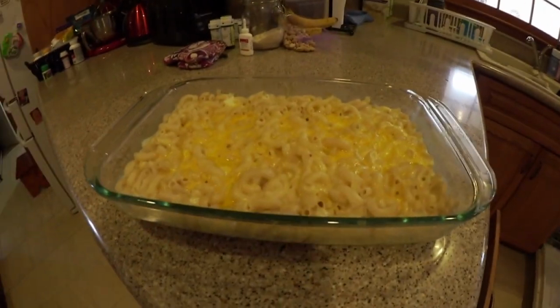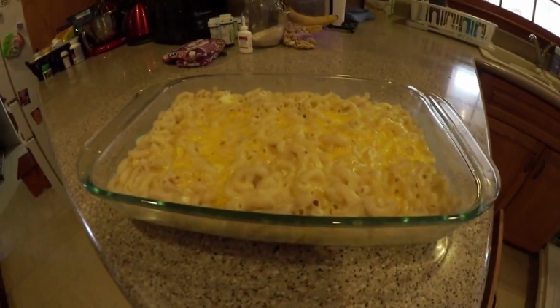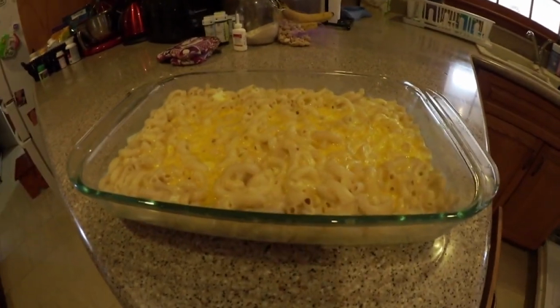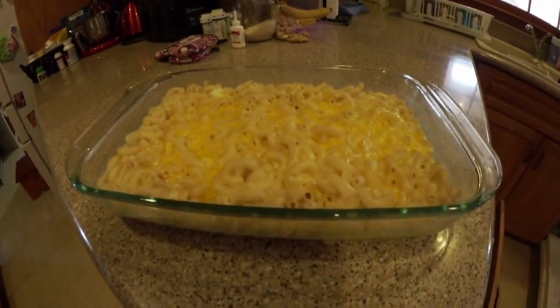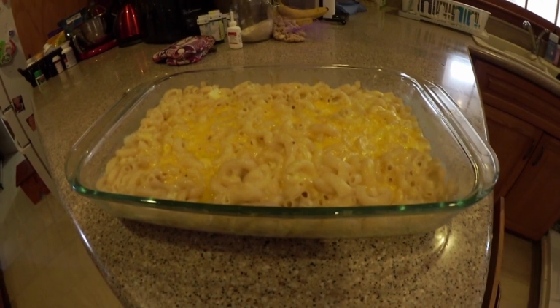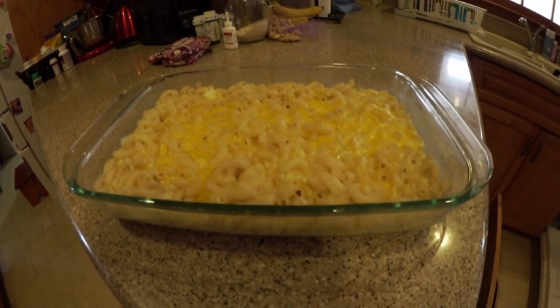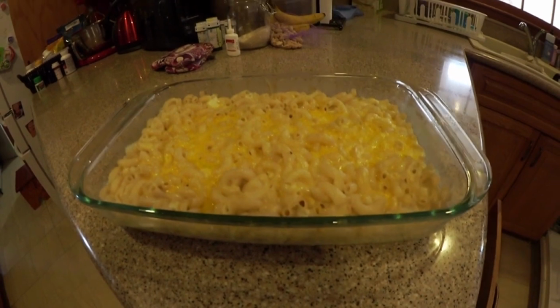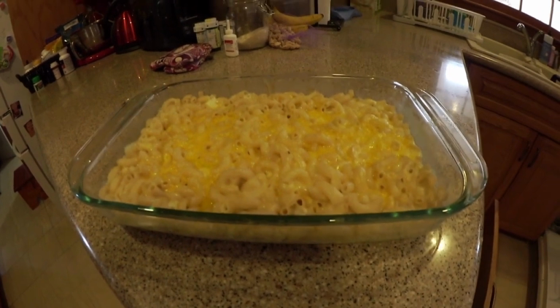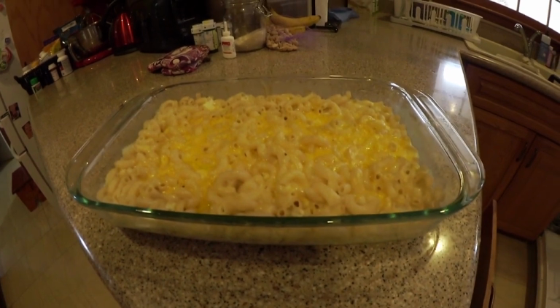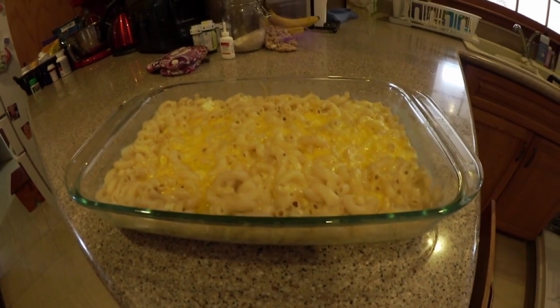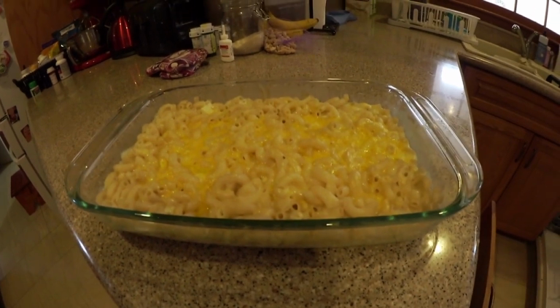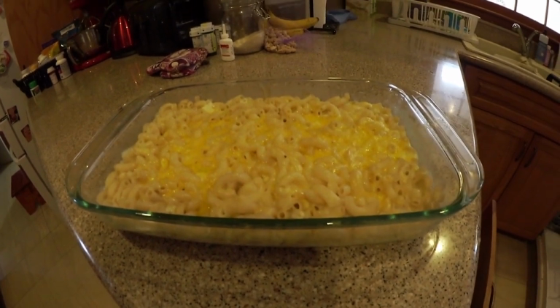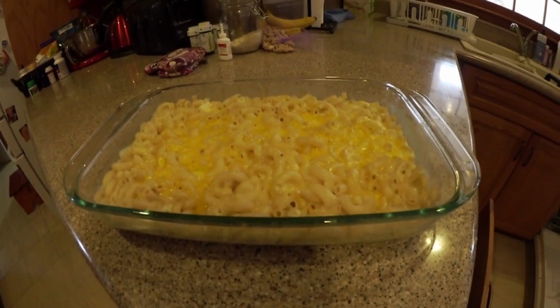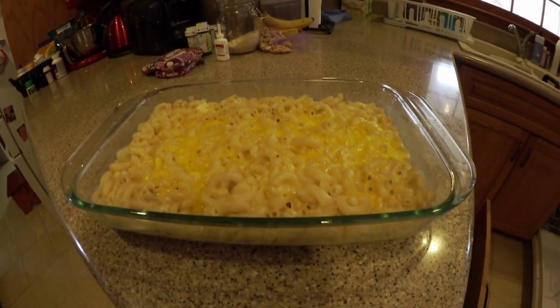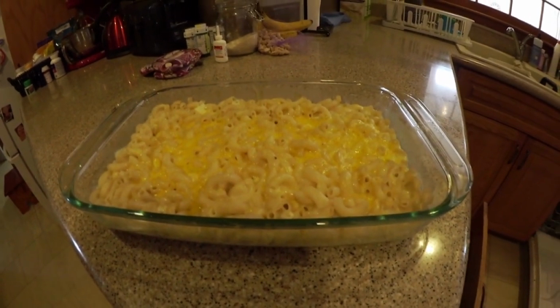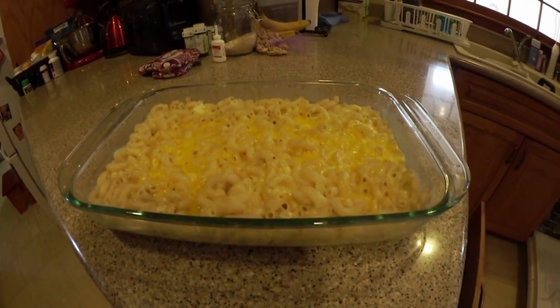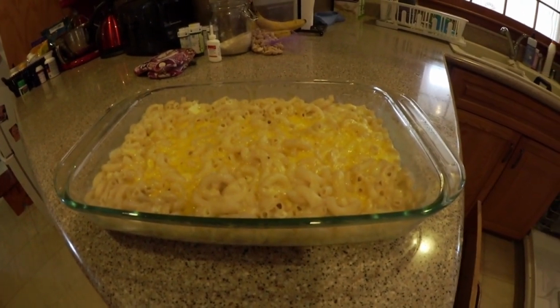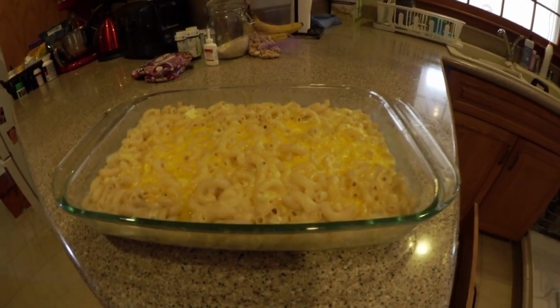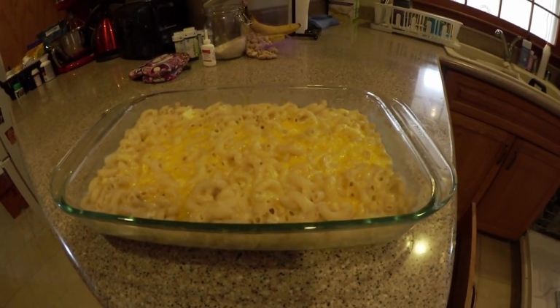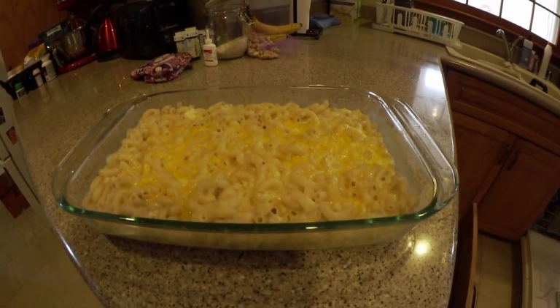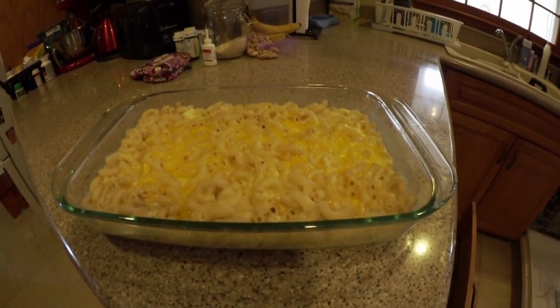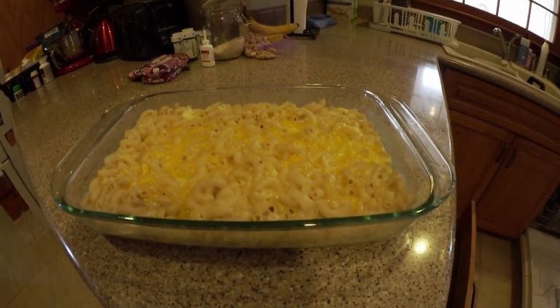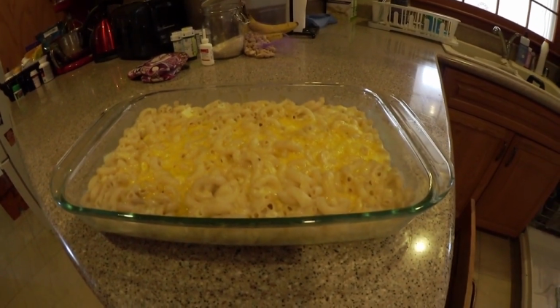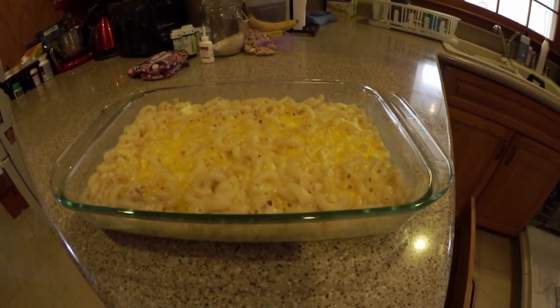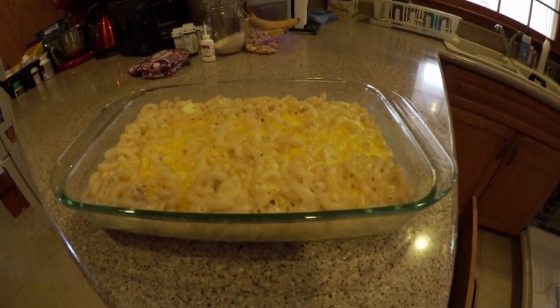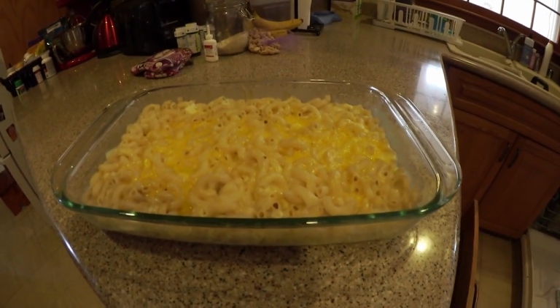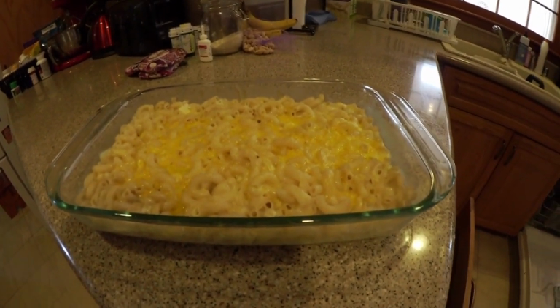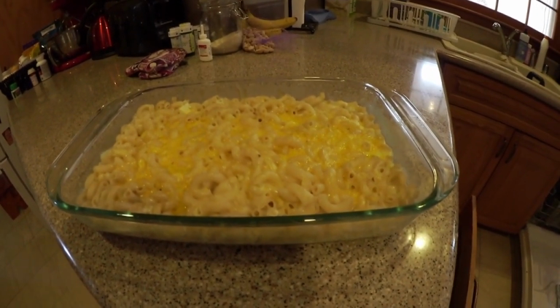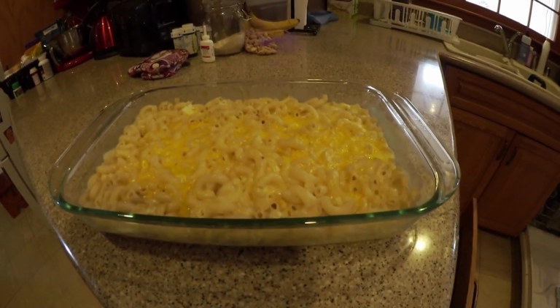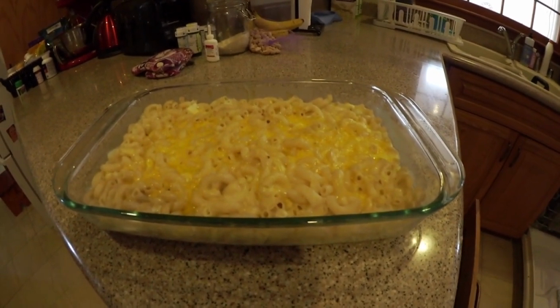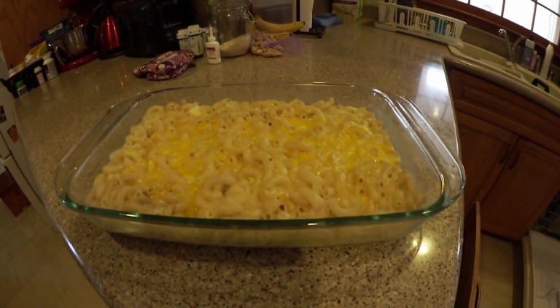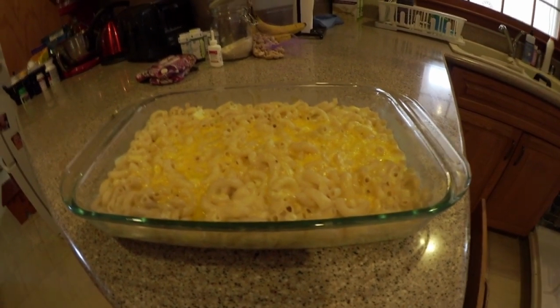Here is our finished mac and cheese, and we are heading off to the barbecue.